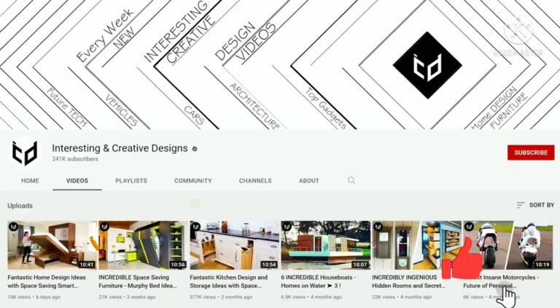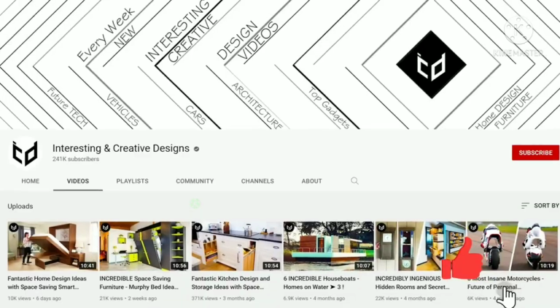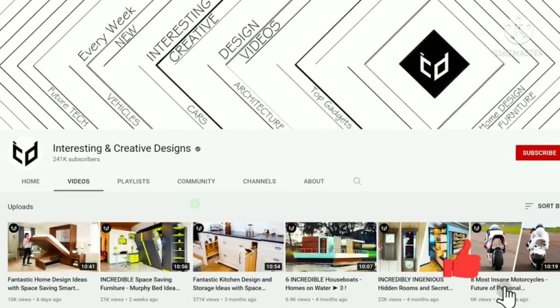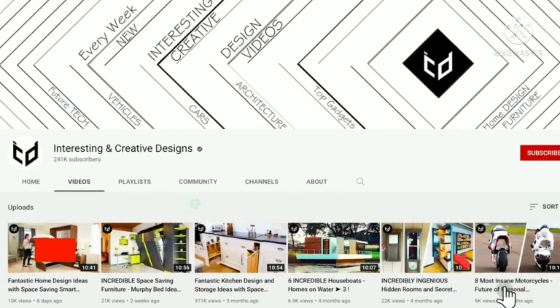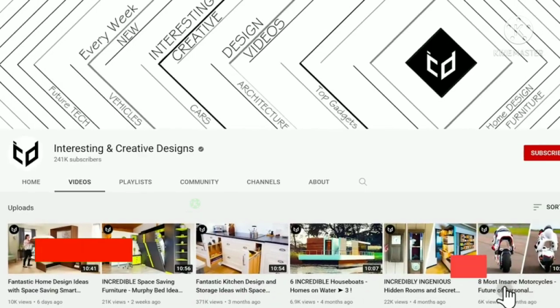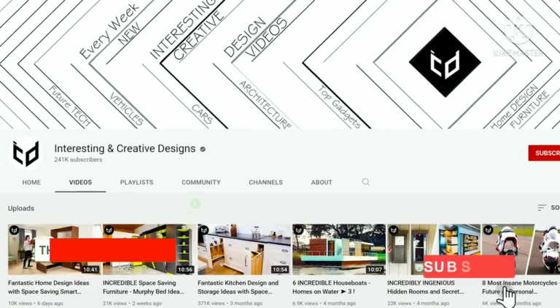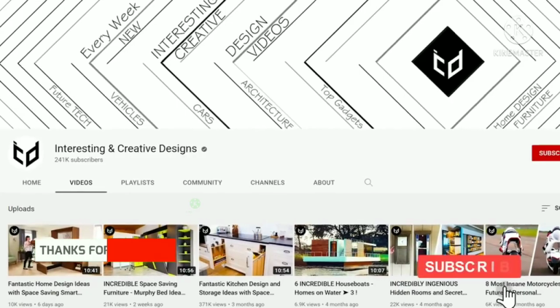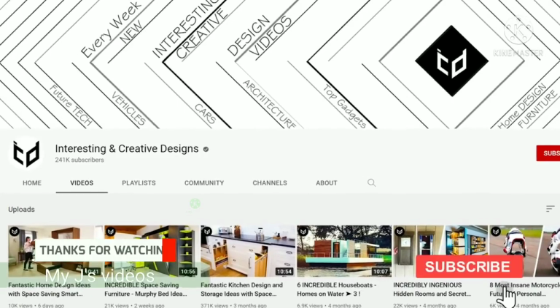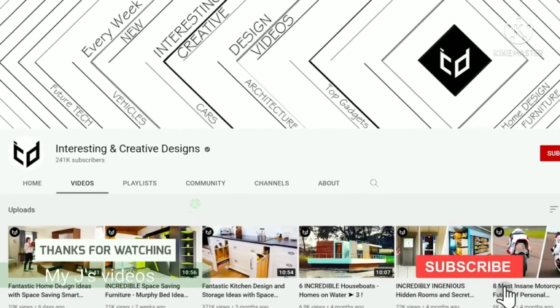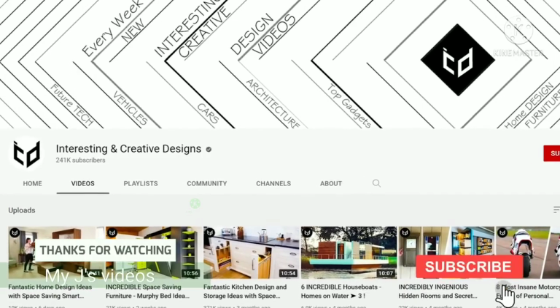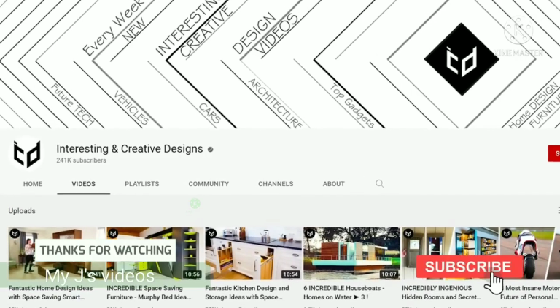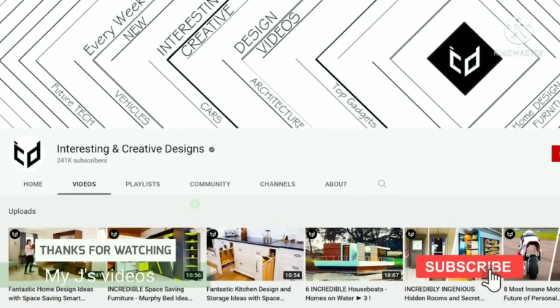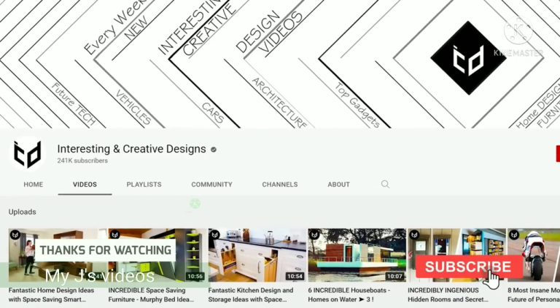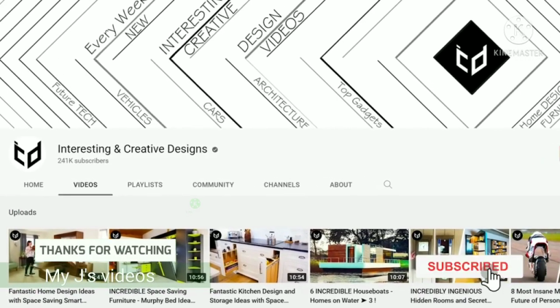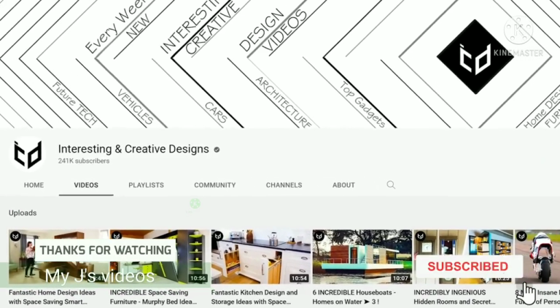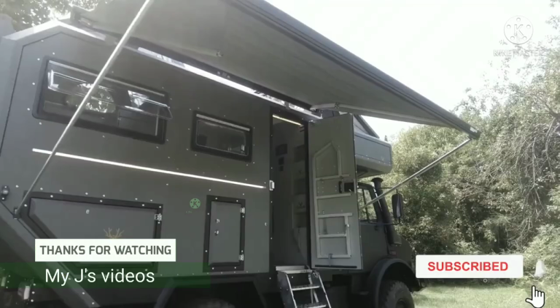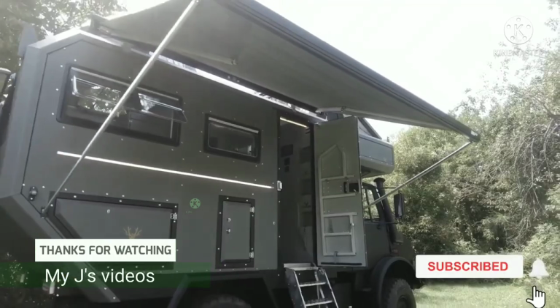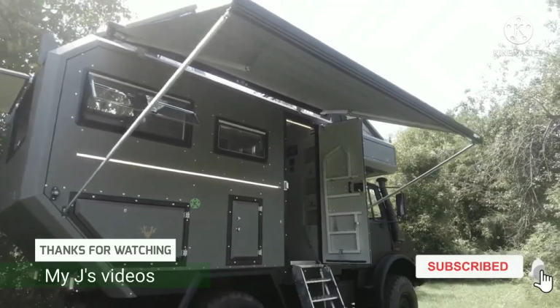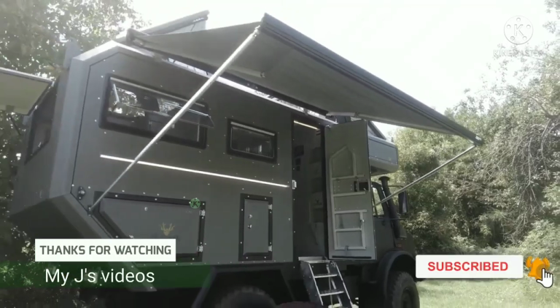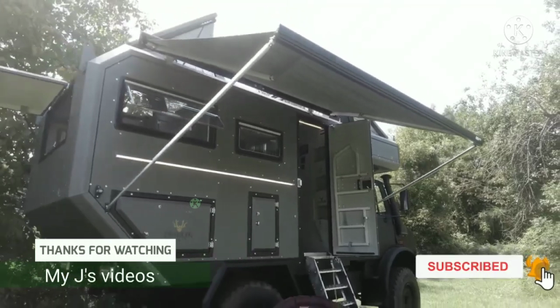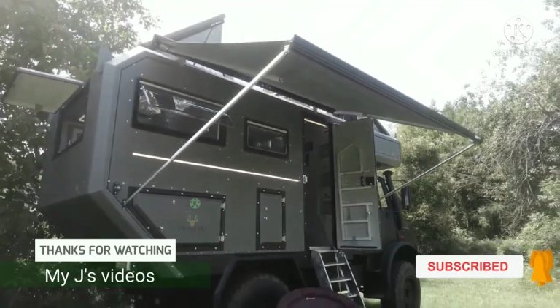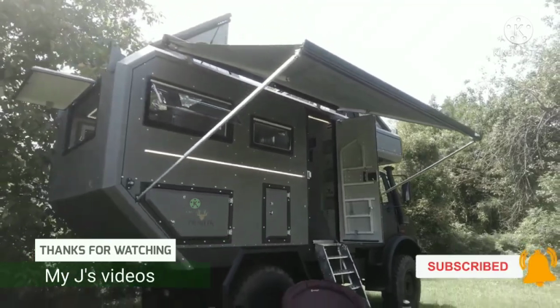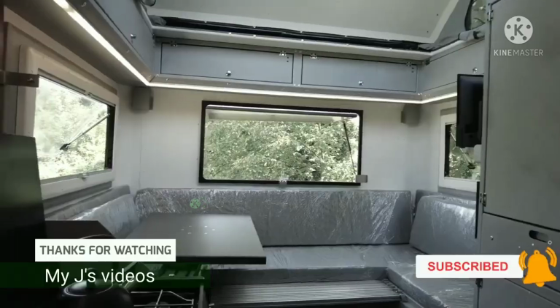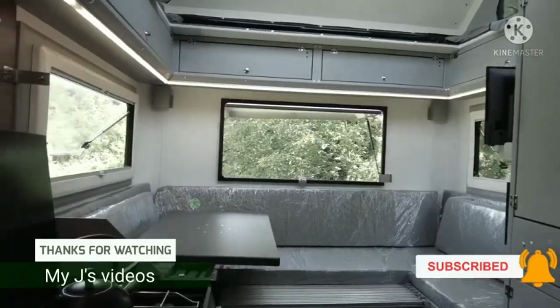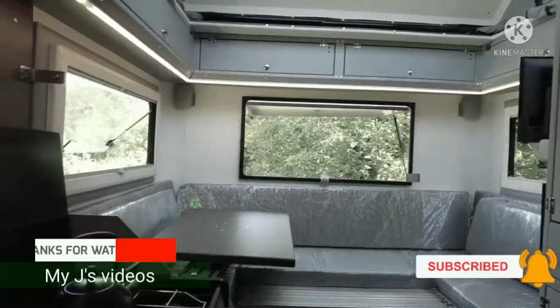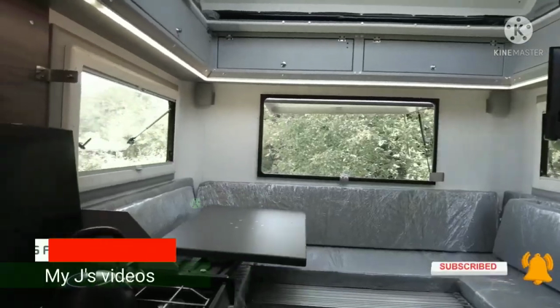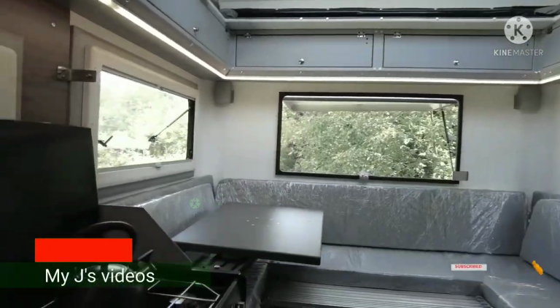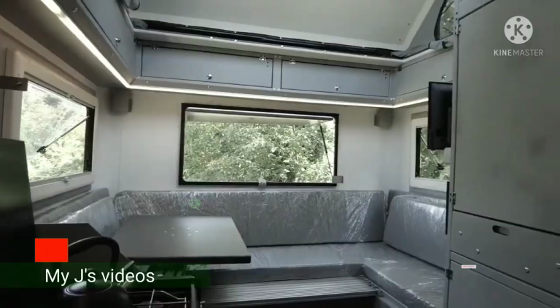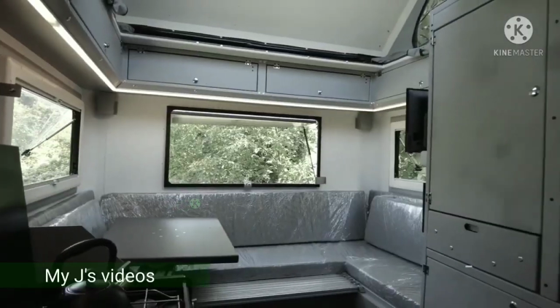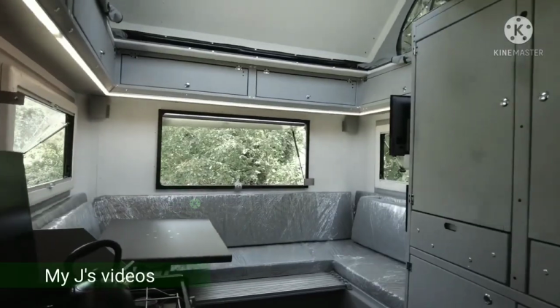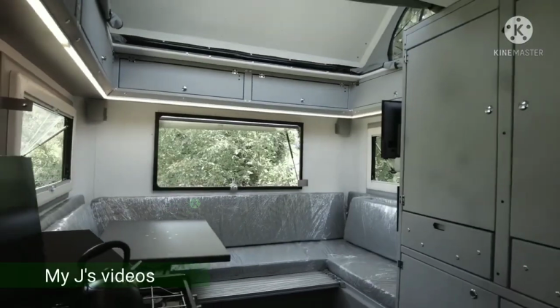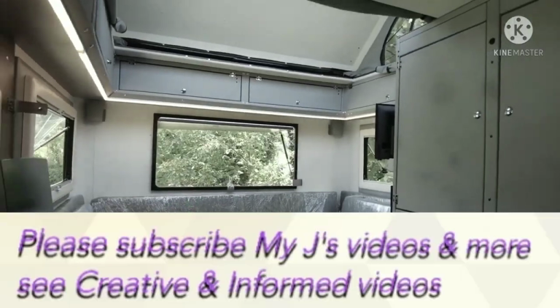You're watching the Interesting & Creative Designs channel, and we're taking a look at incredible luxury motorhomes.